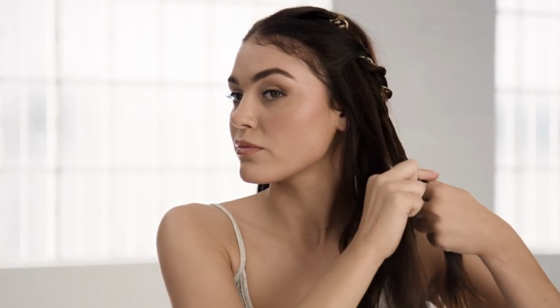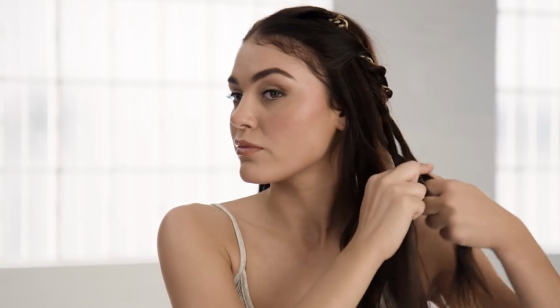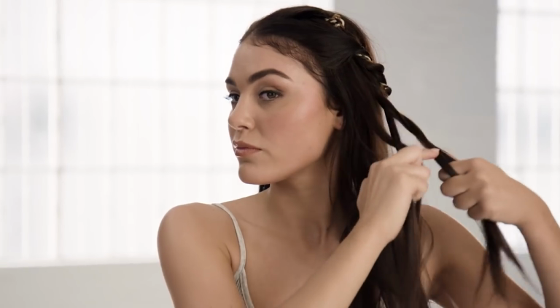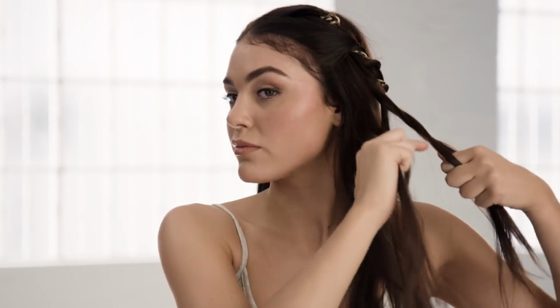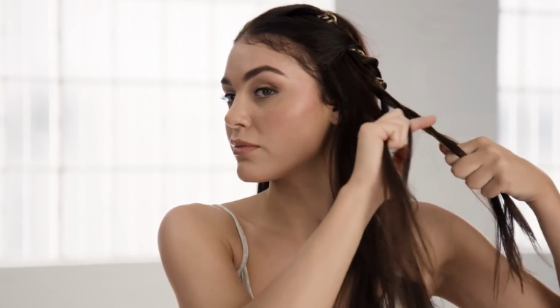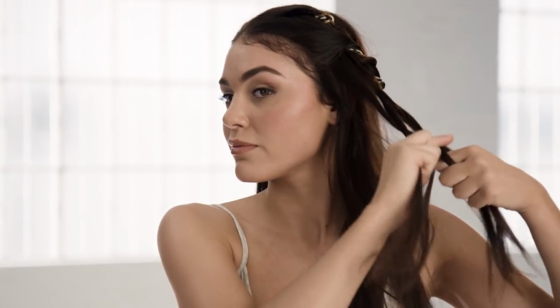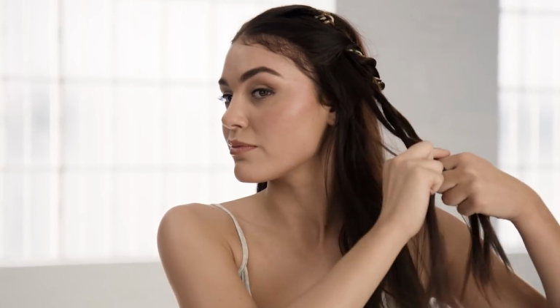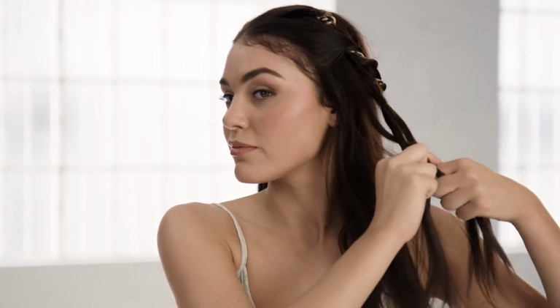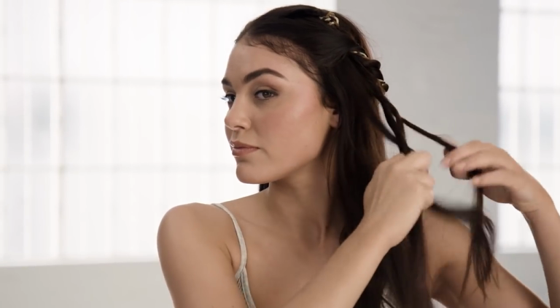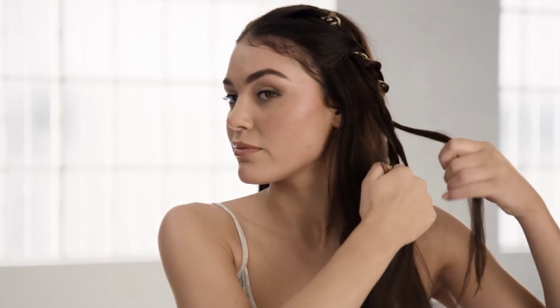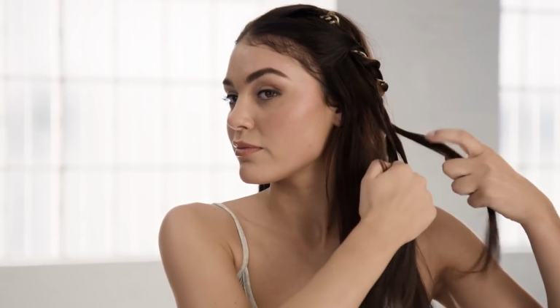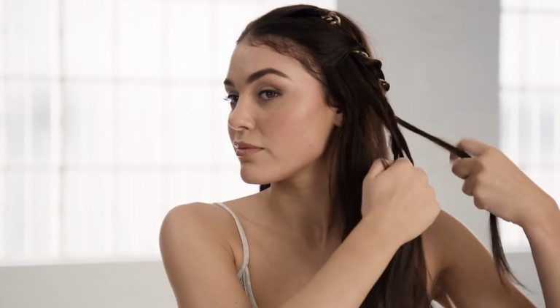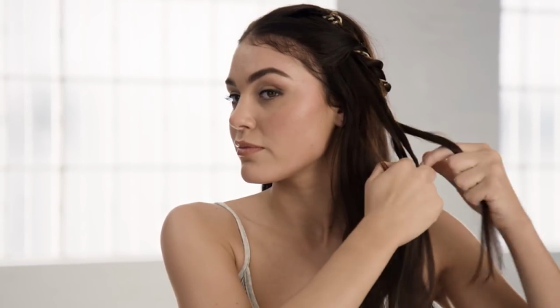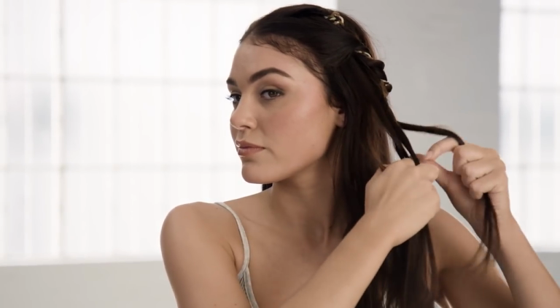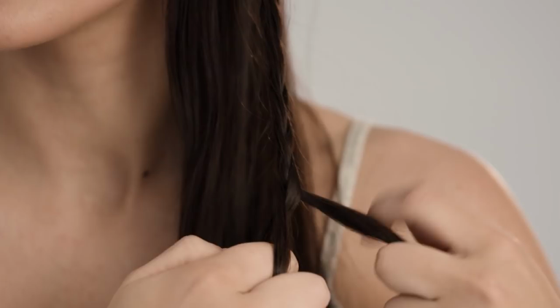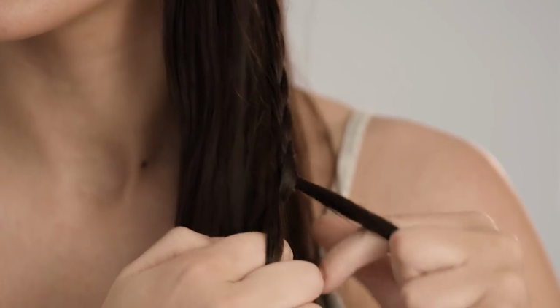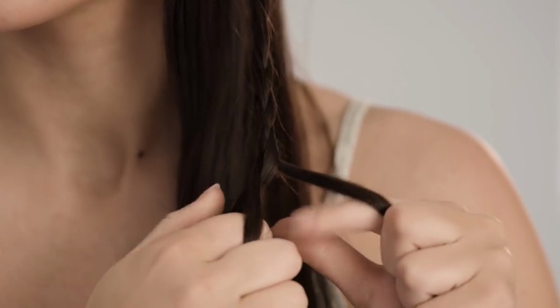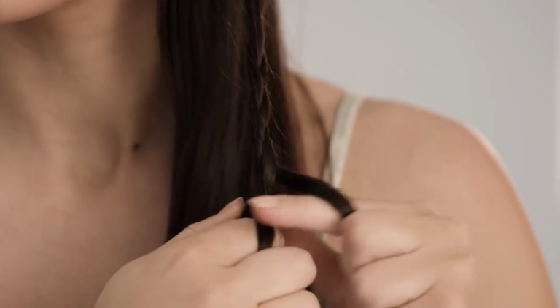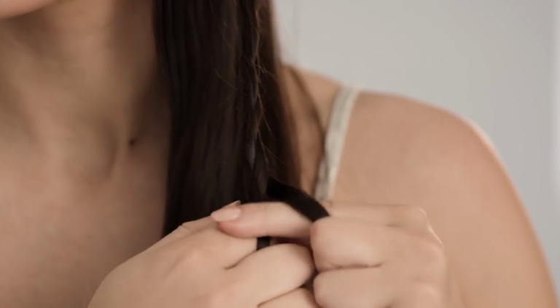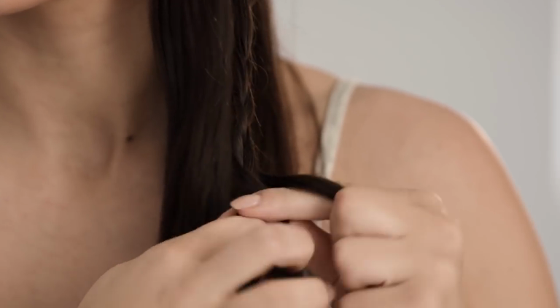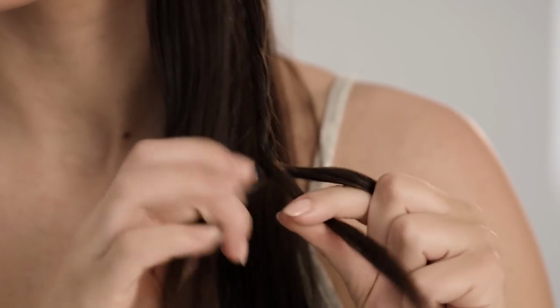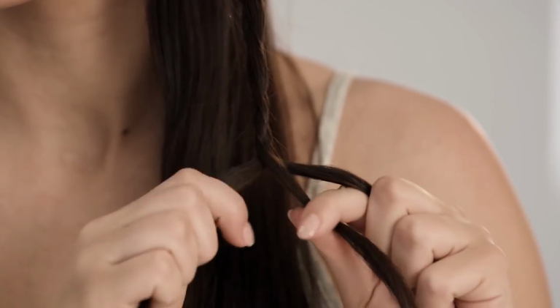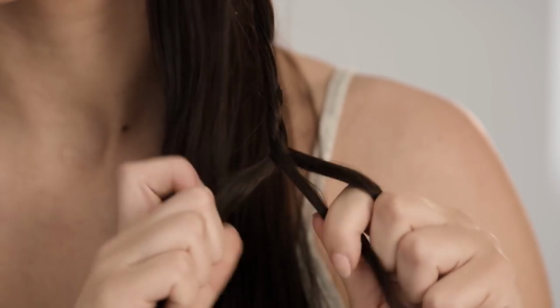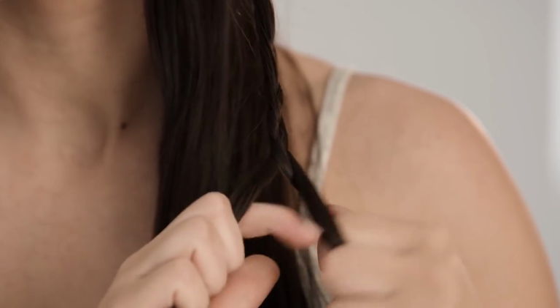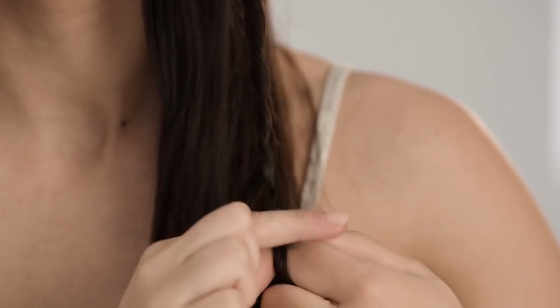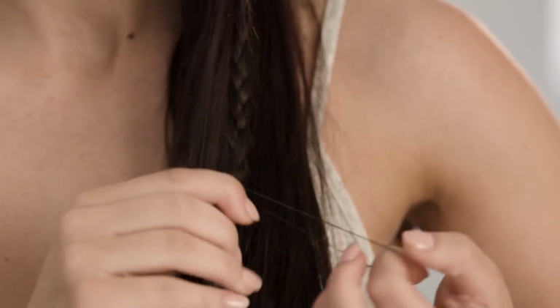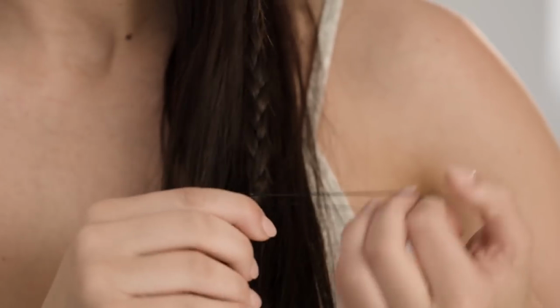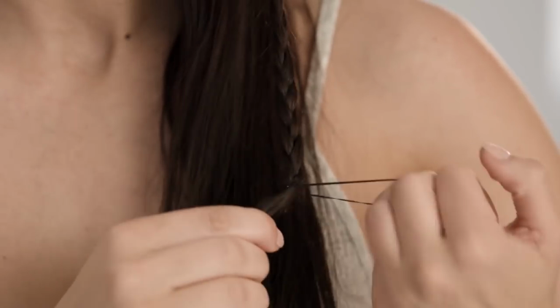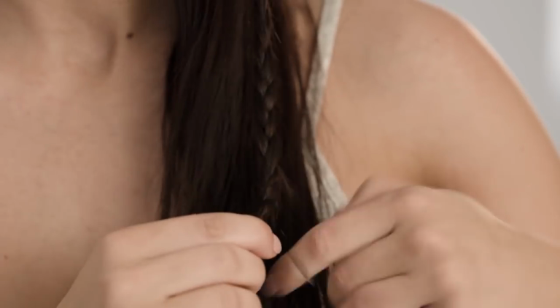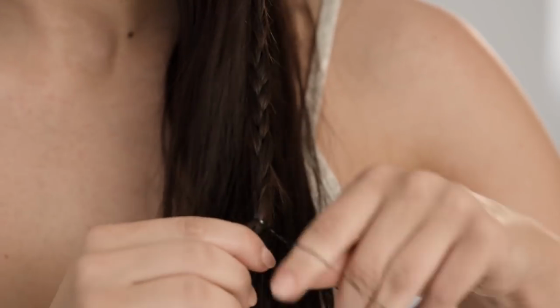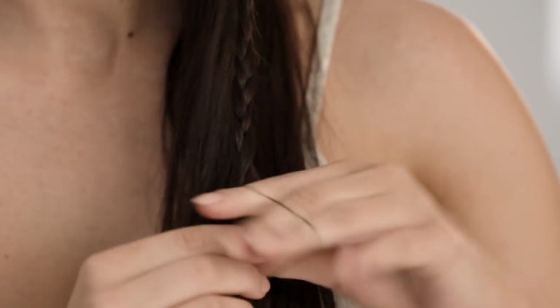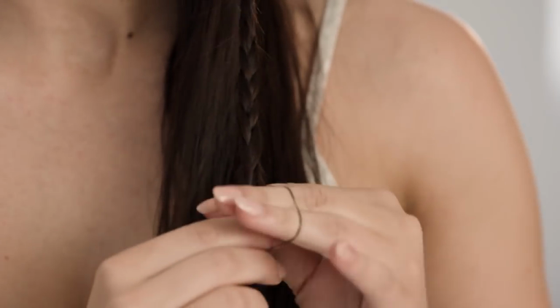Take a small section at the front and create a plait, then secure it with a hair tie.